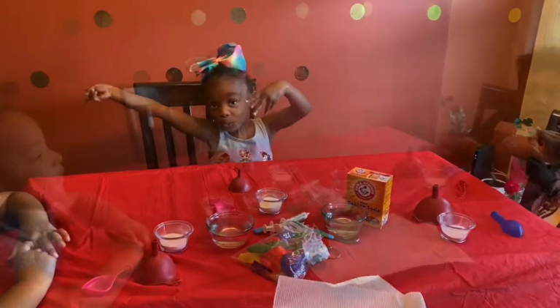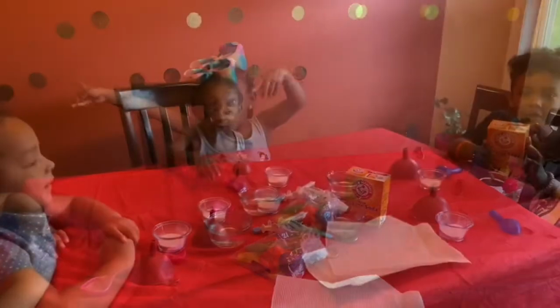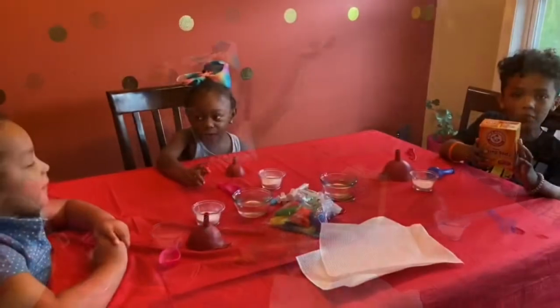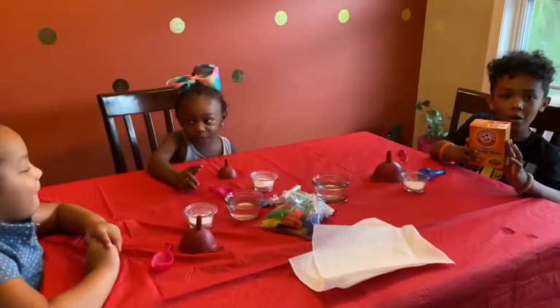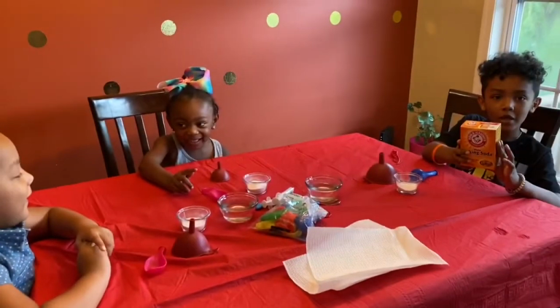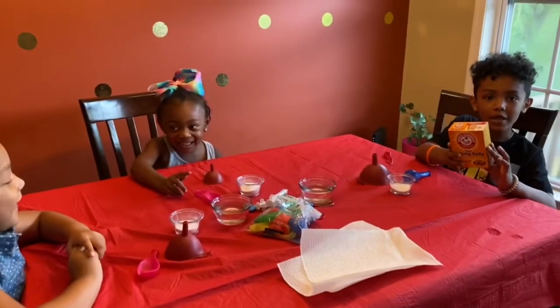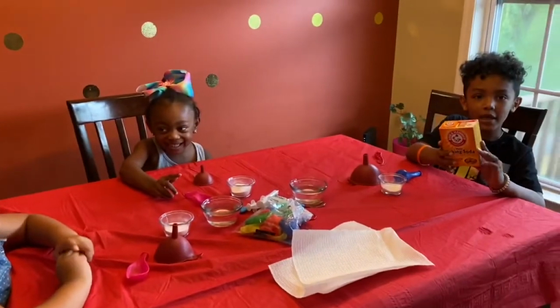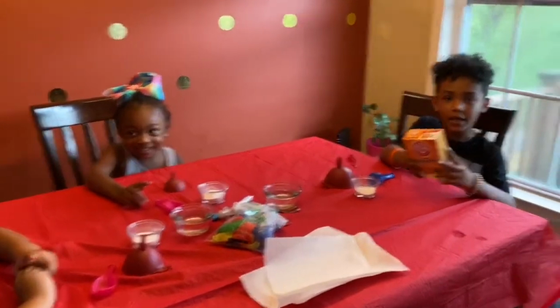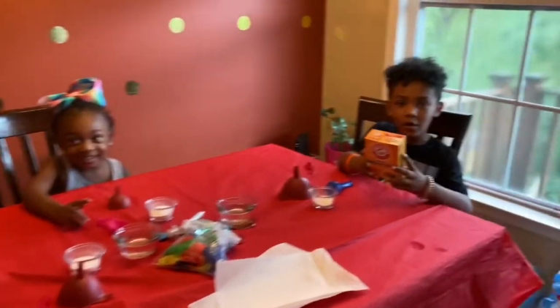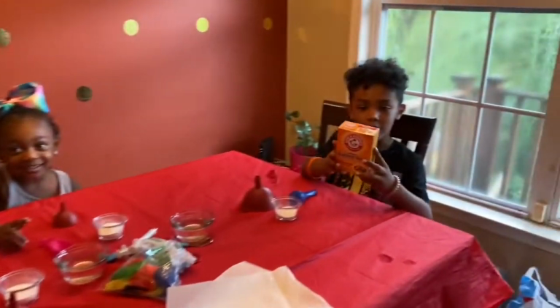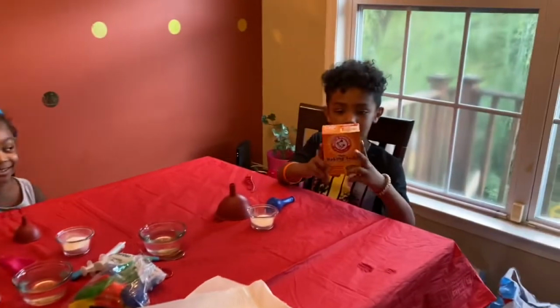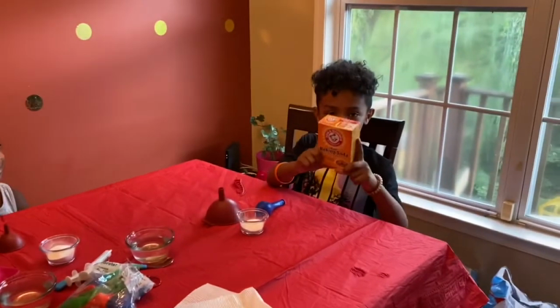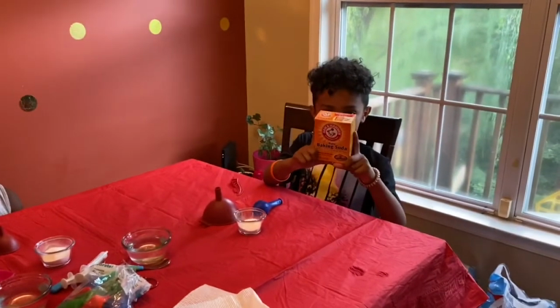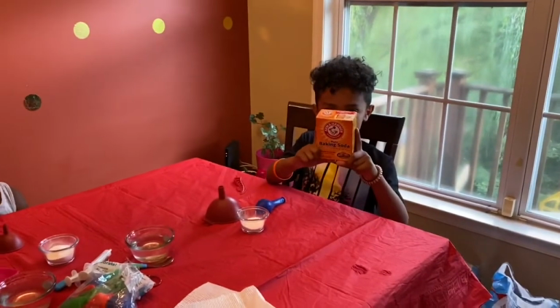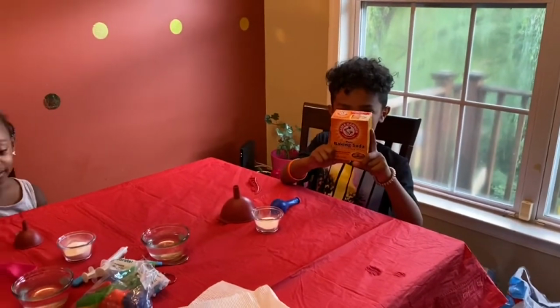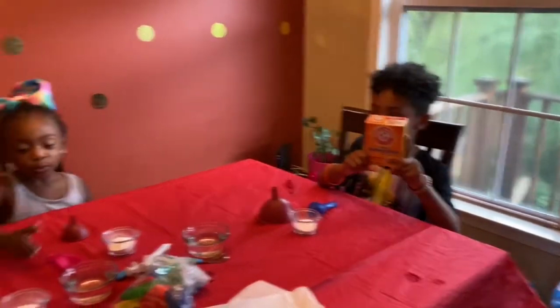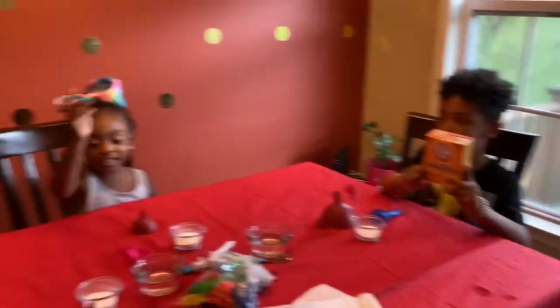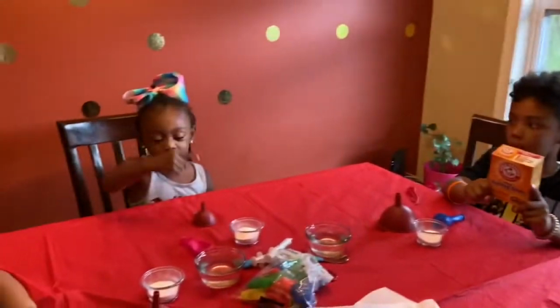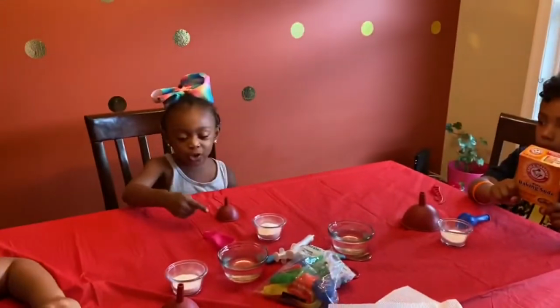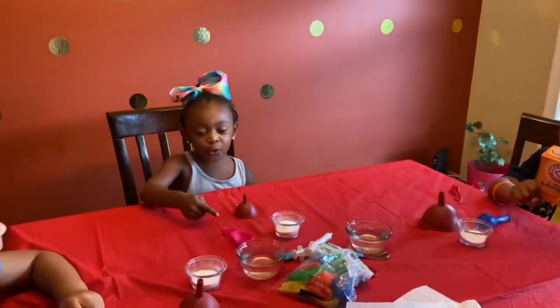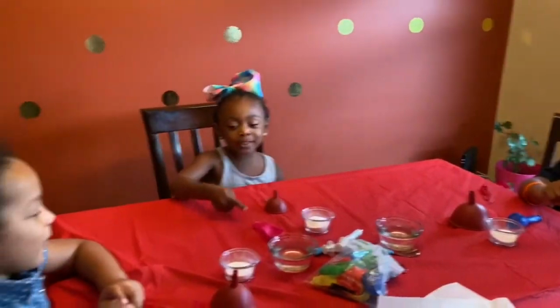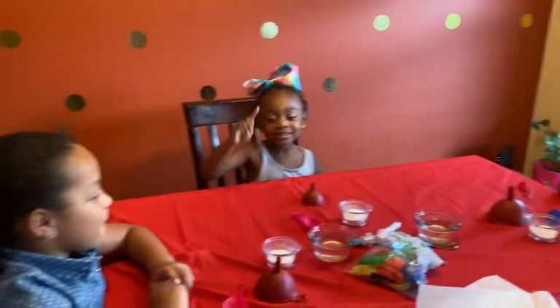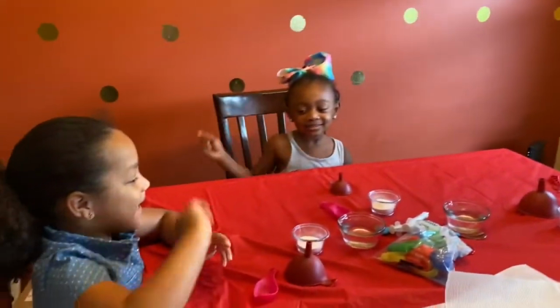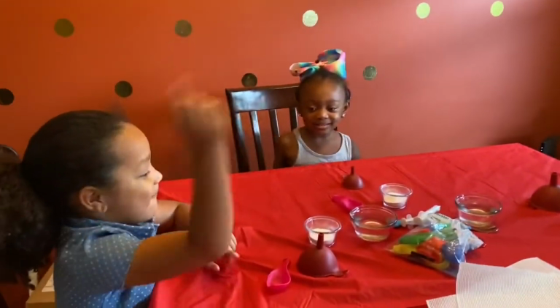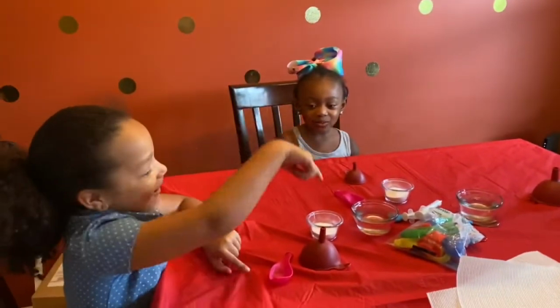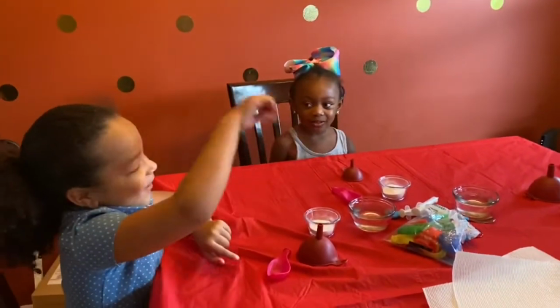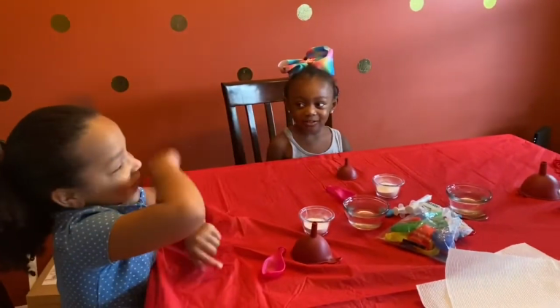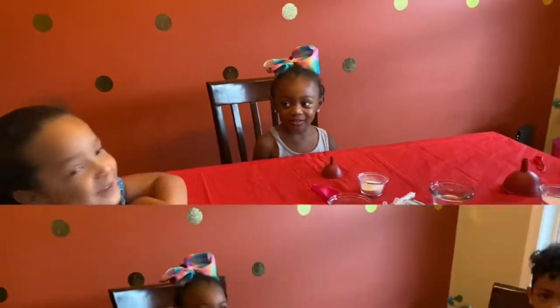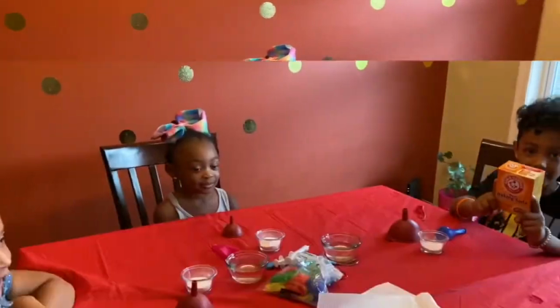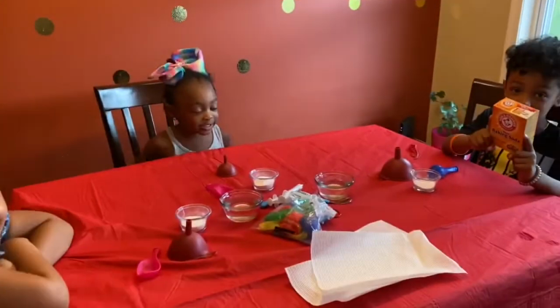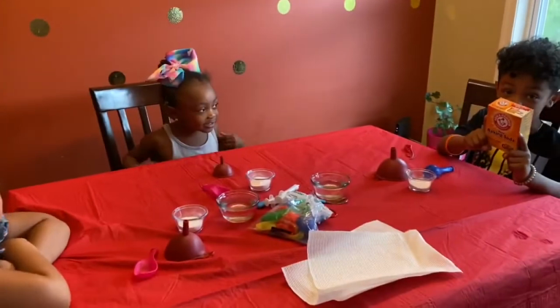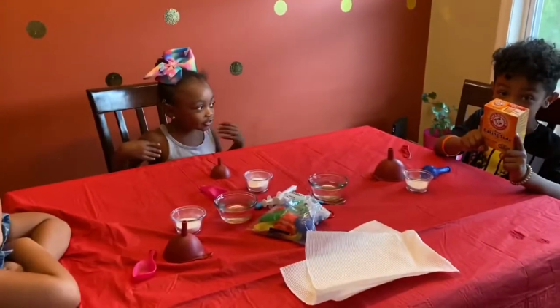Here's what we need. We need baking soda. We need a balloon. We need water. Let's get started.